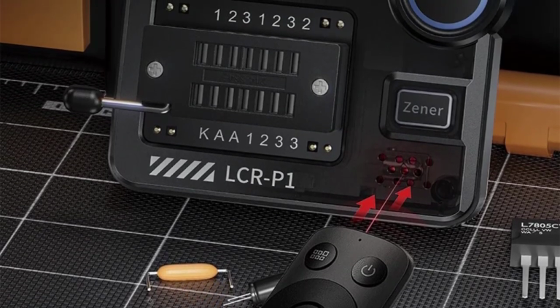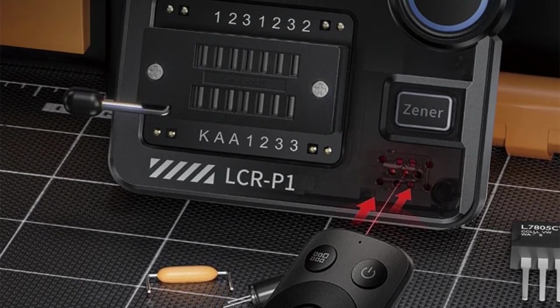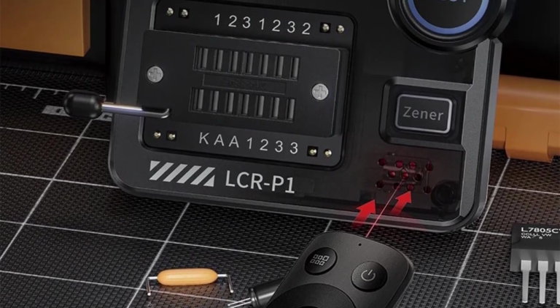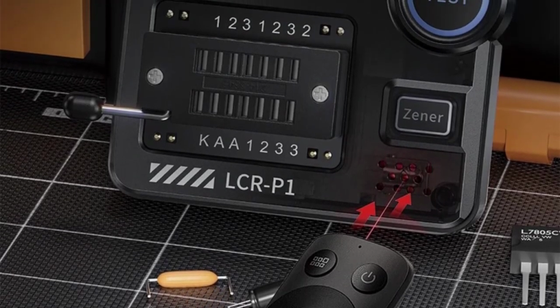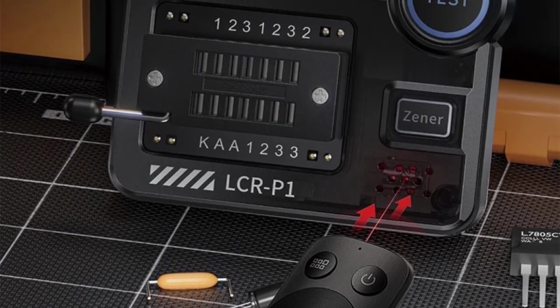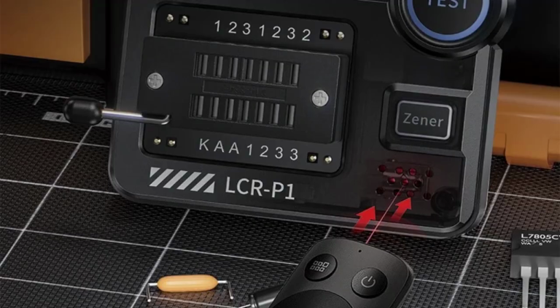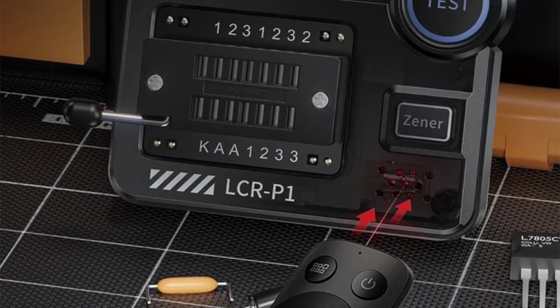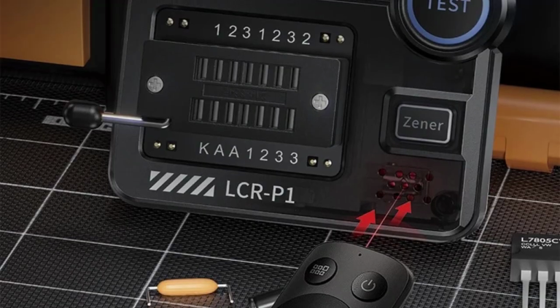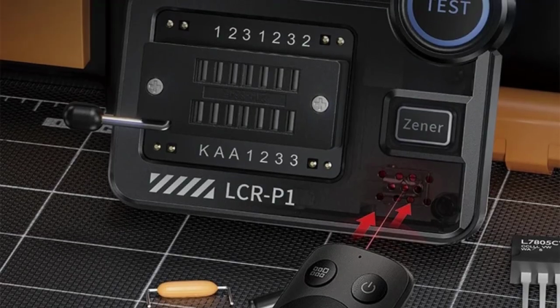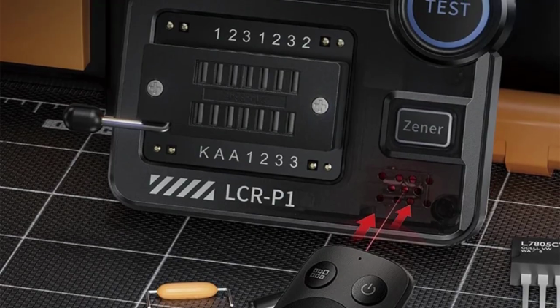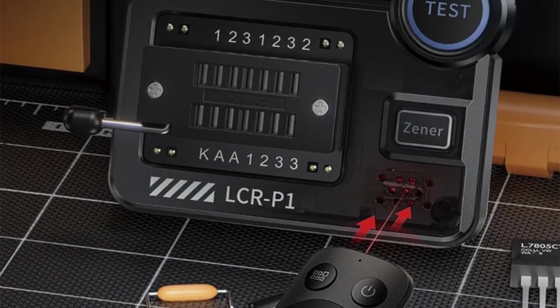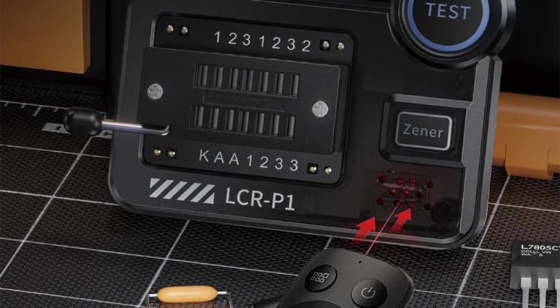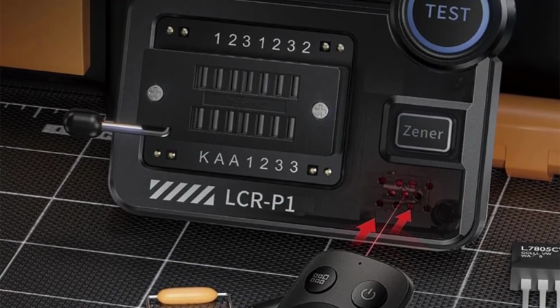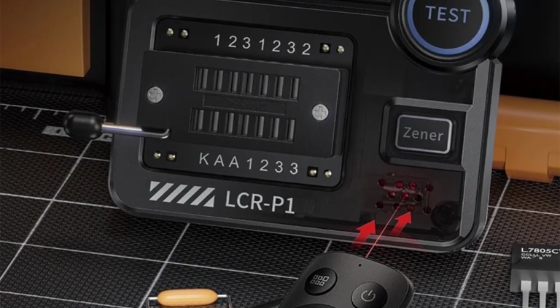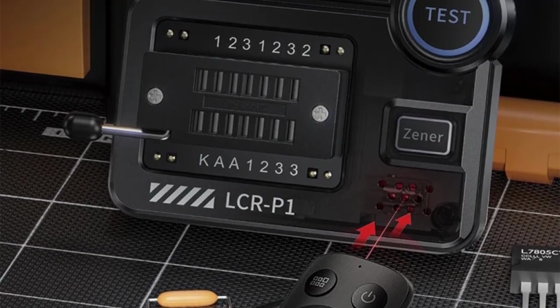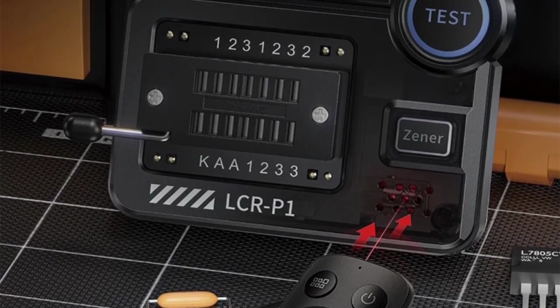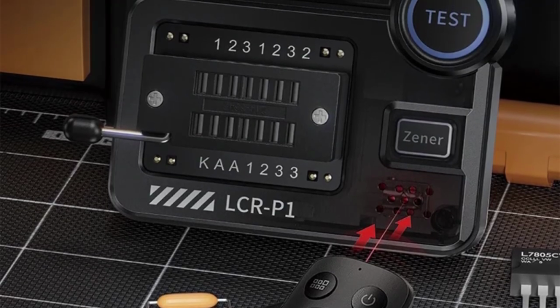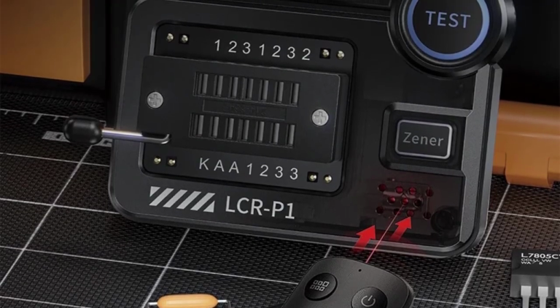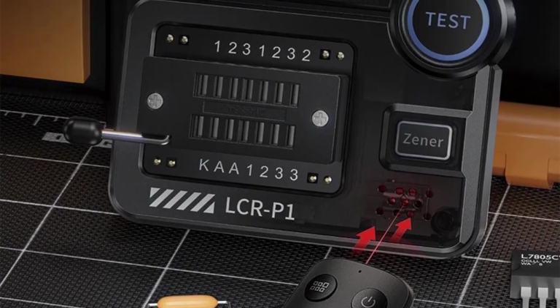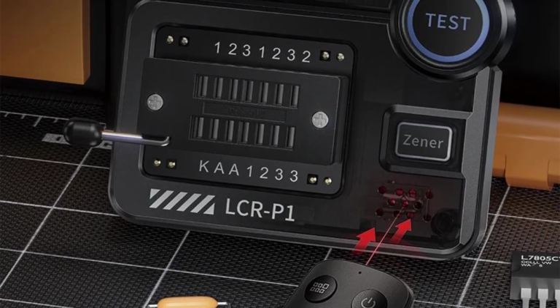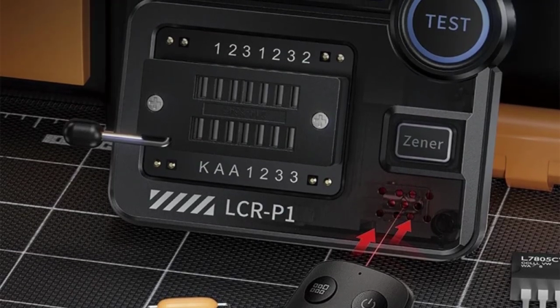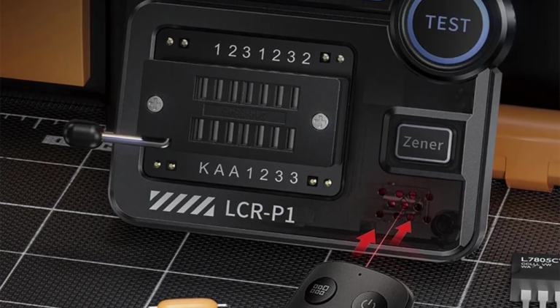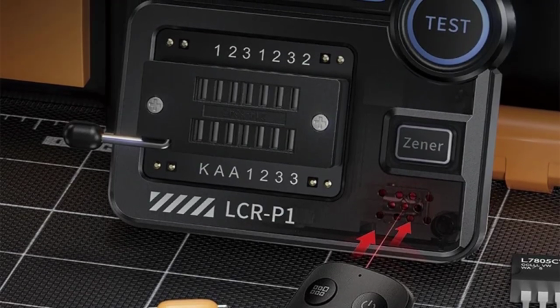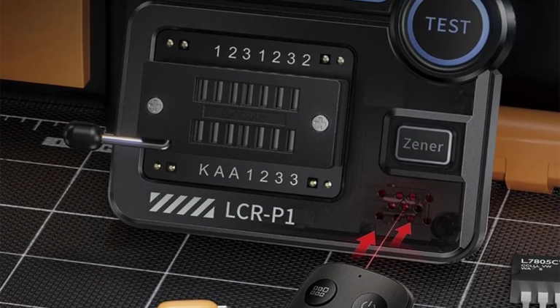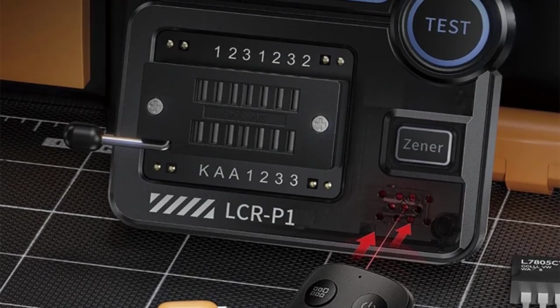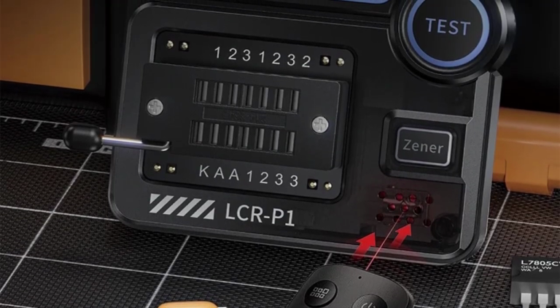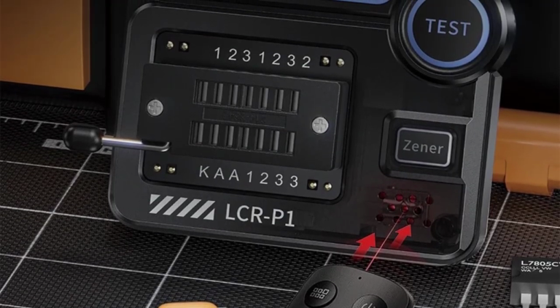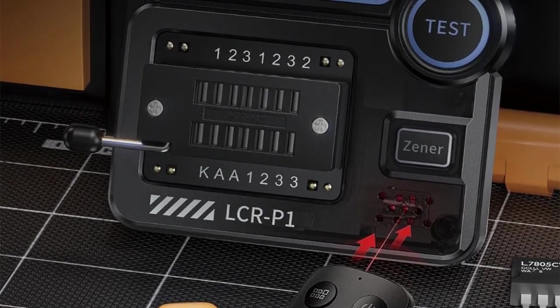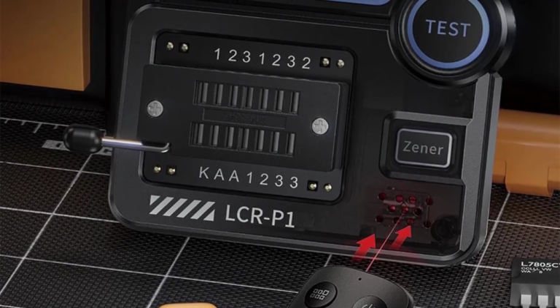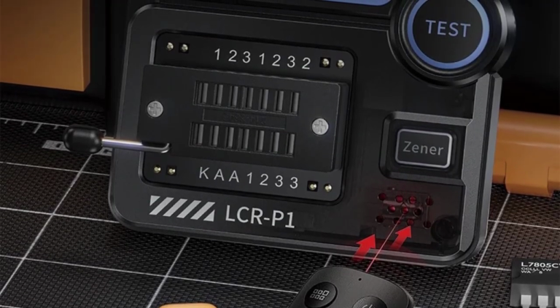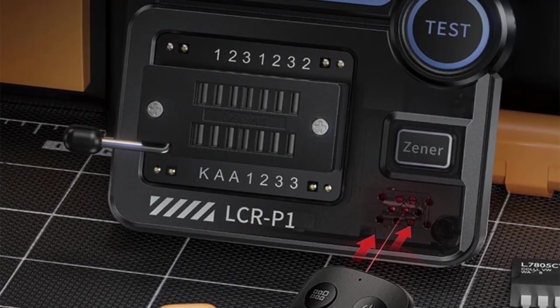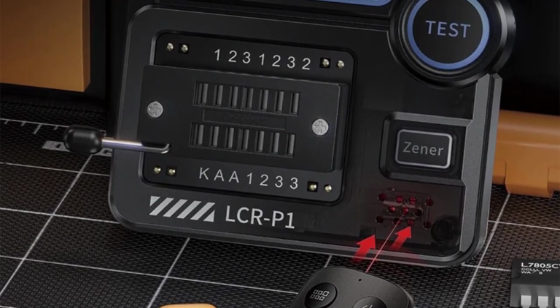For MOSFETs, it checks gate threshold voltage (VTH), on-resistance (RDS-on), and body diode.